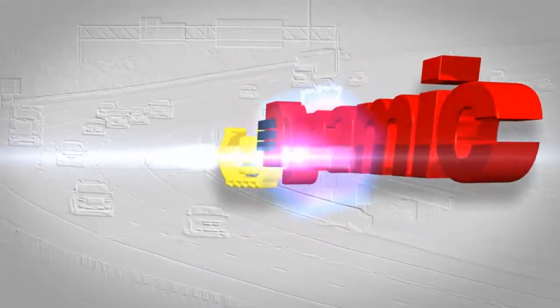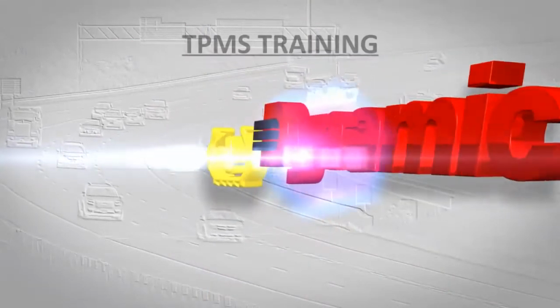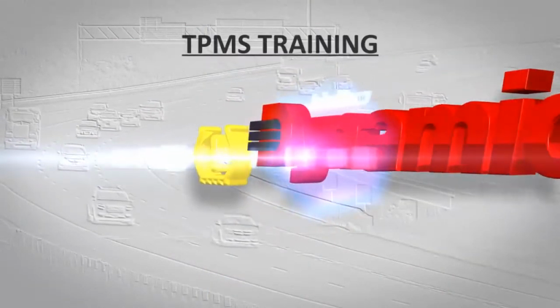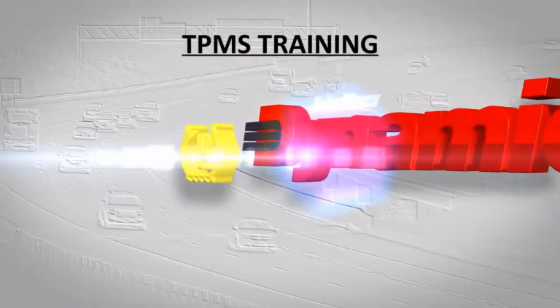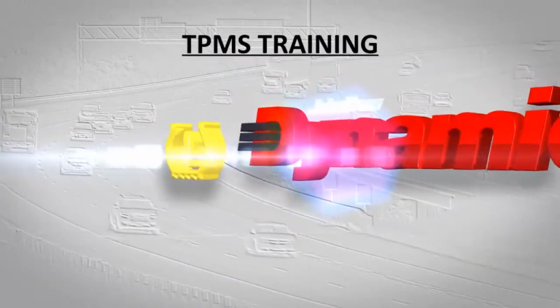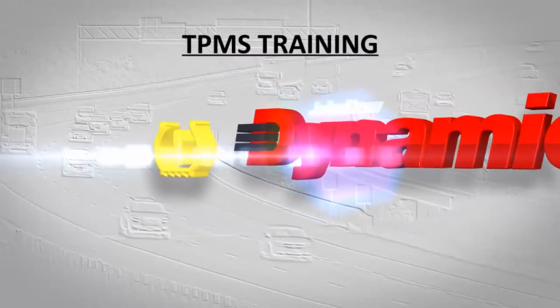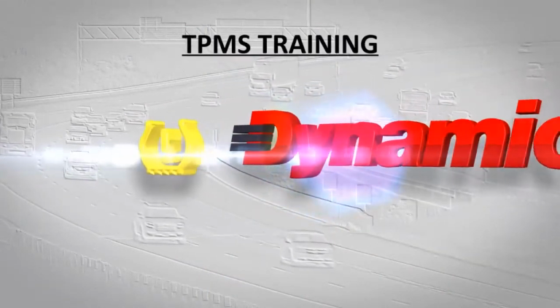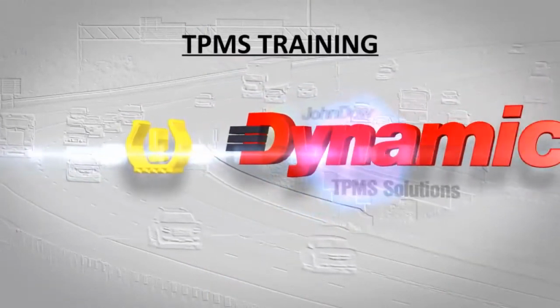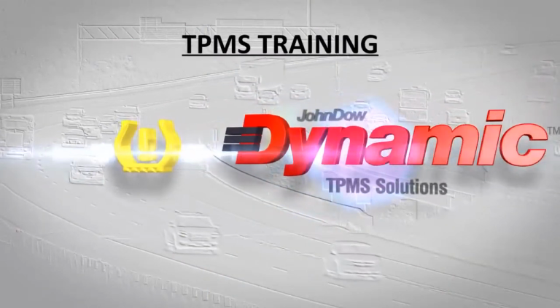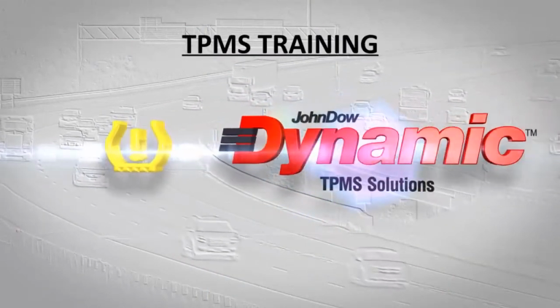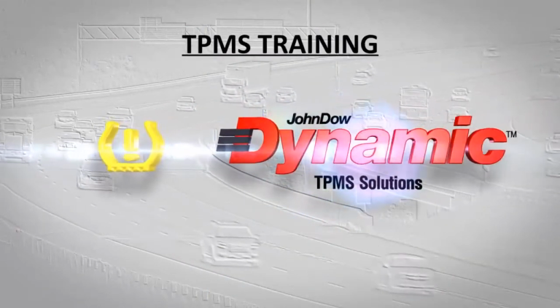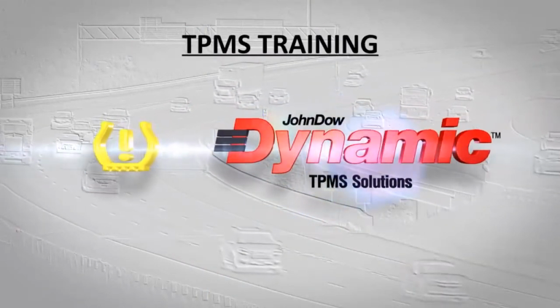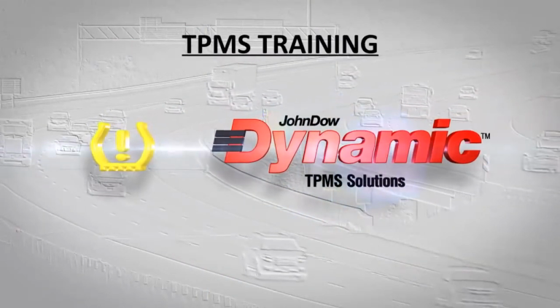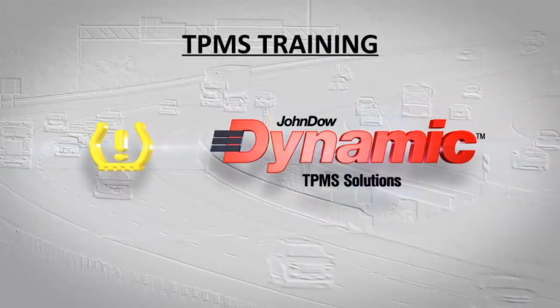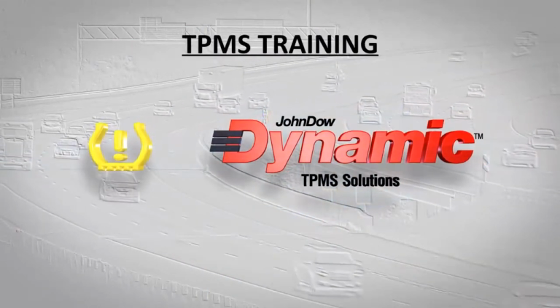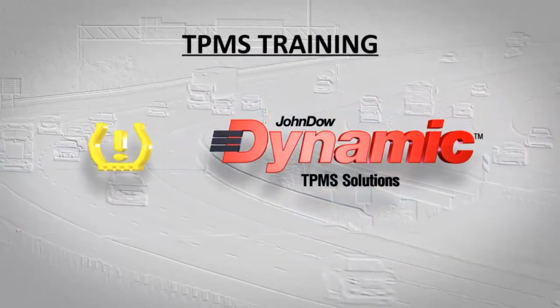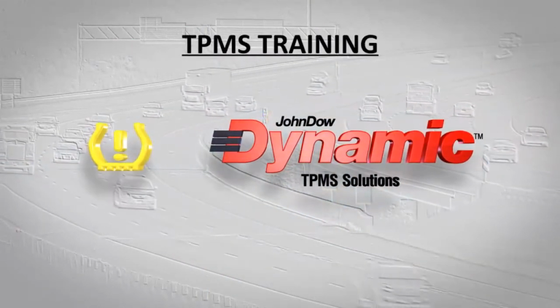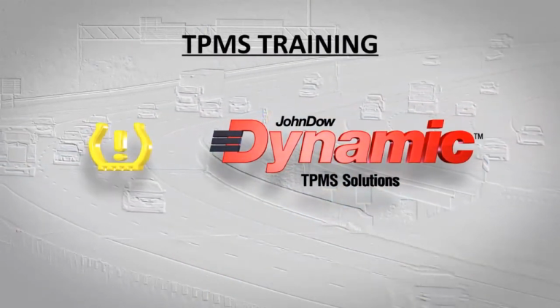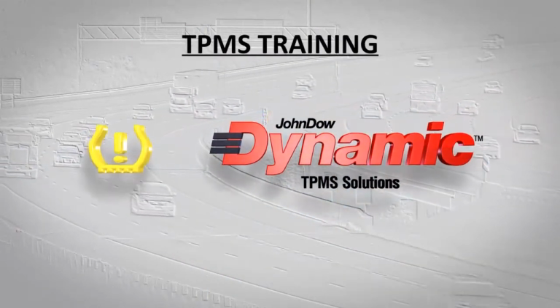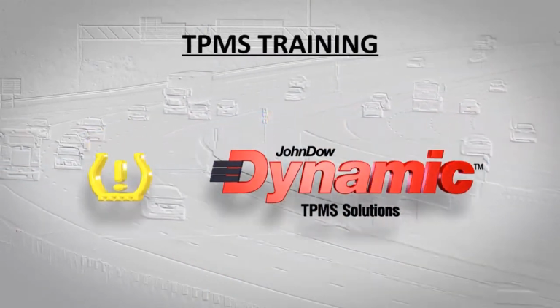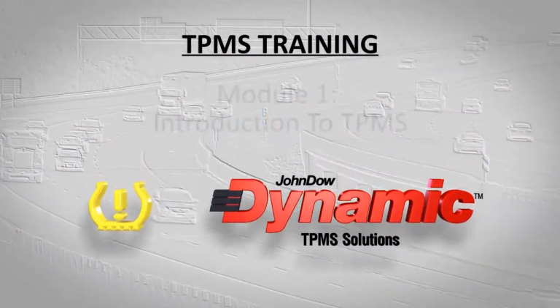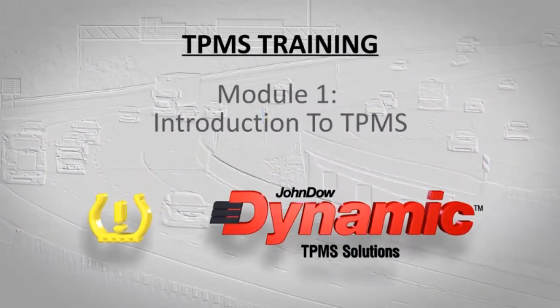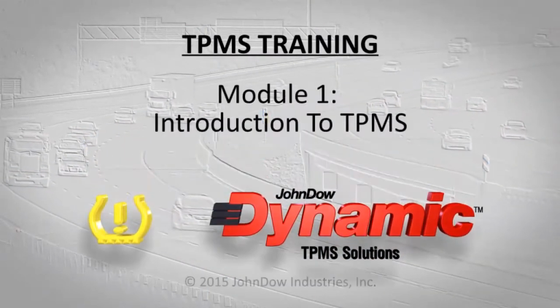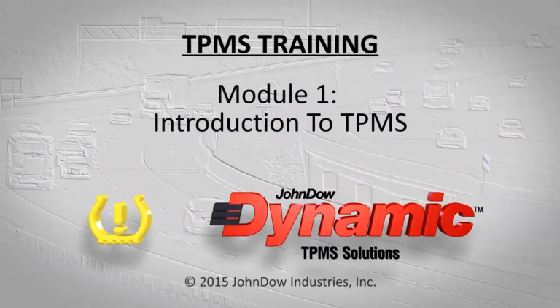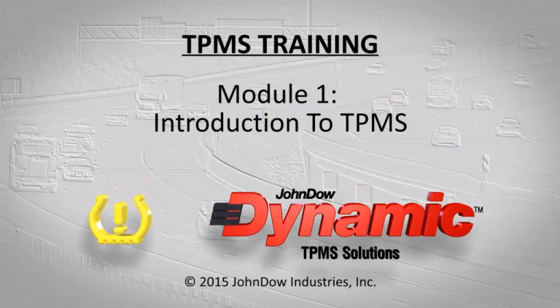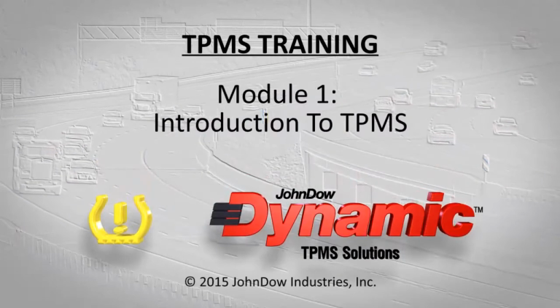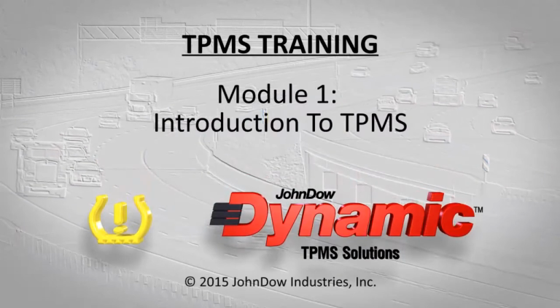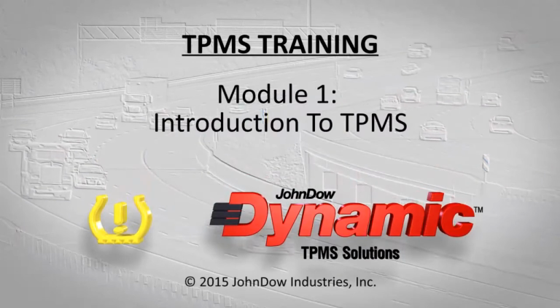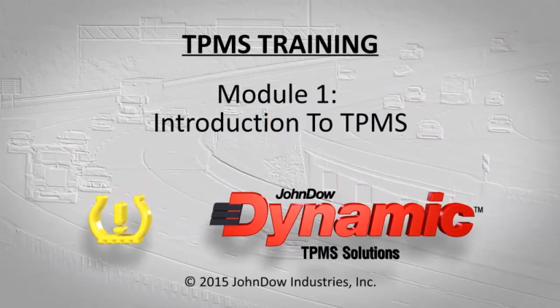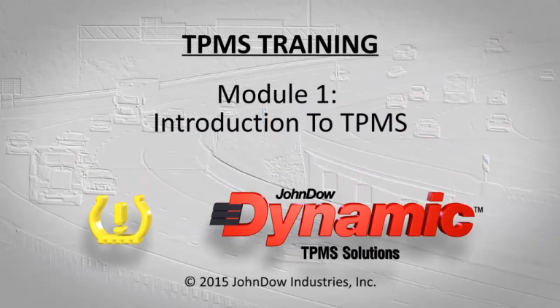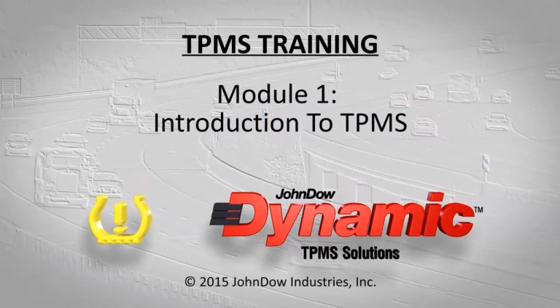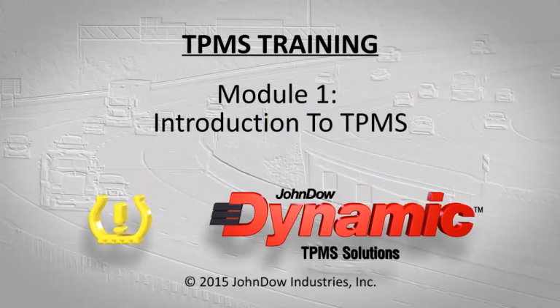Thank you for watching Module 1 of the Dynamic TPMS Solutions Training Series.